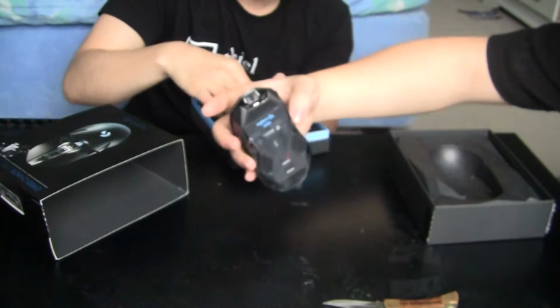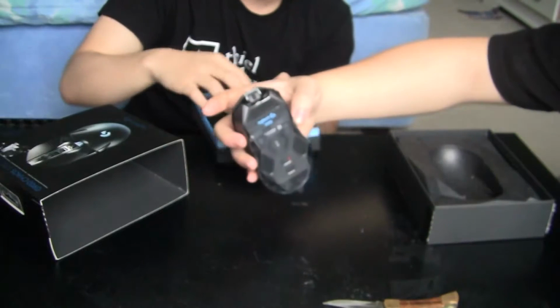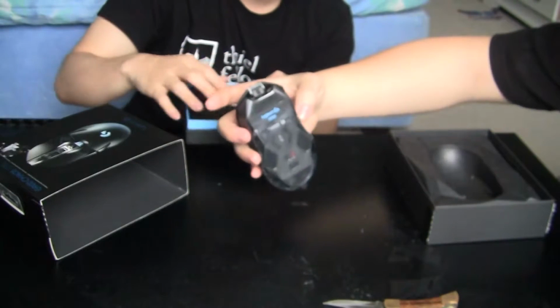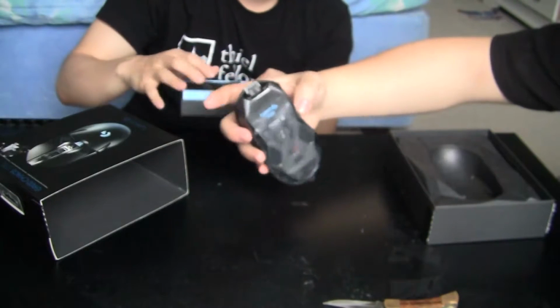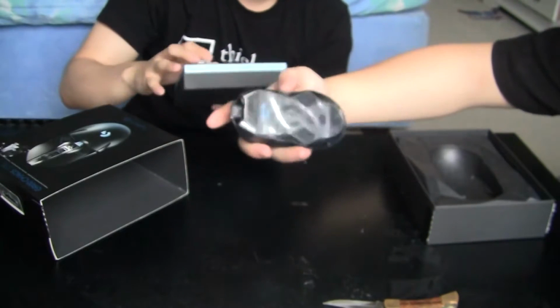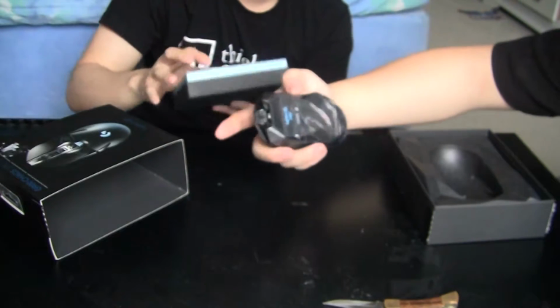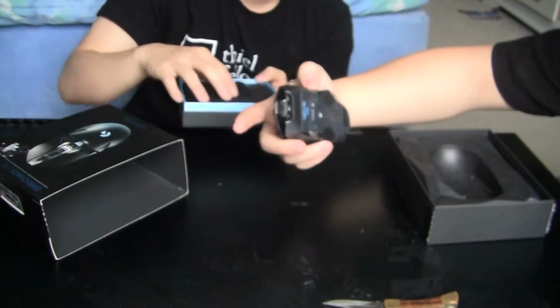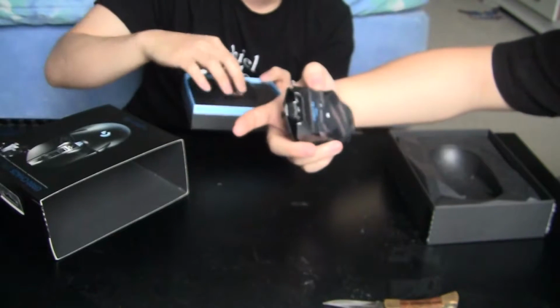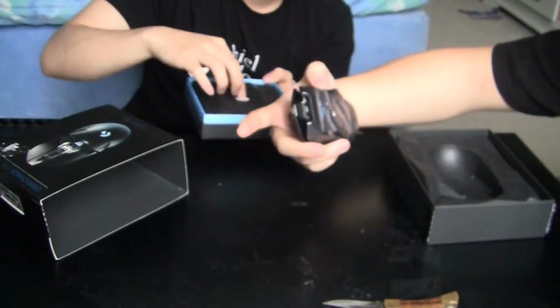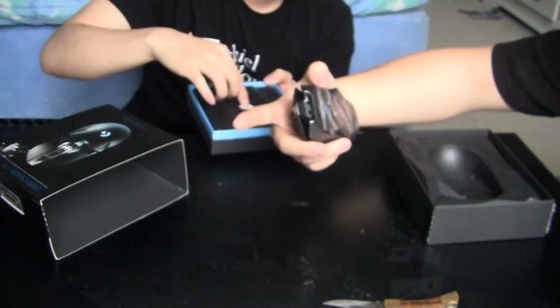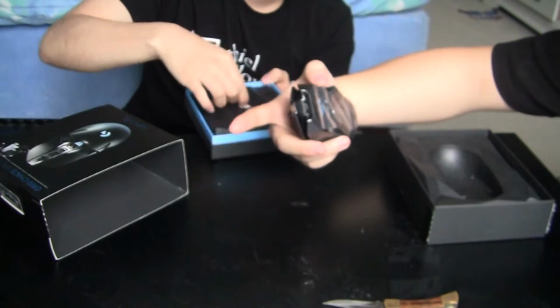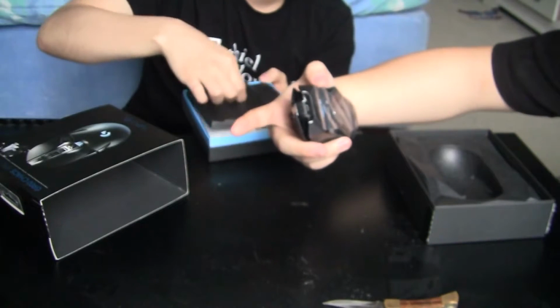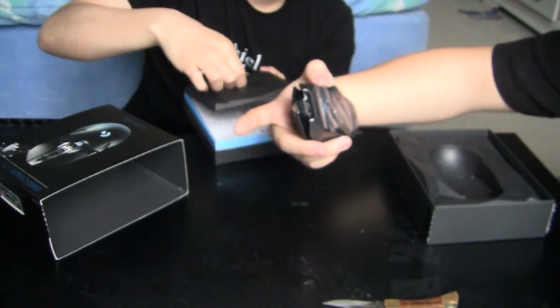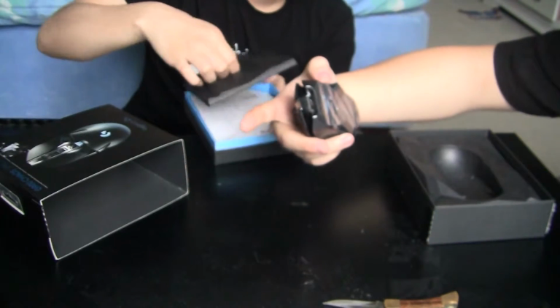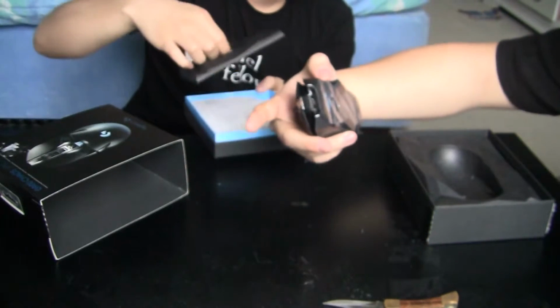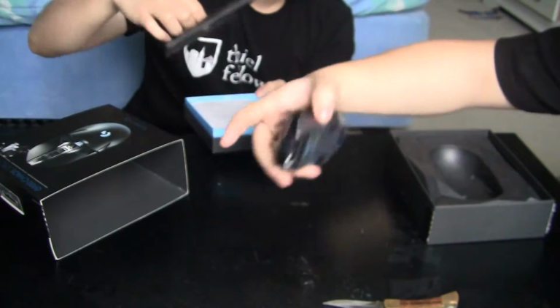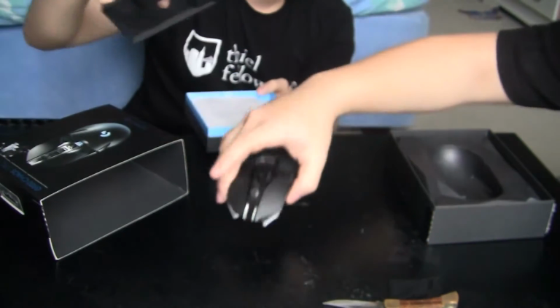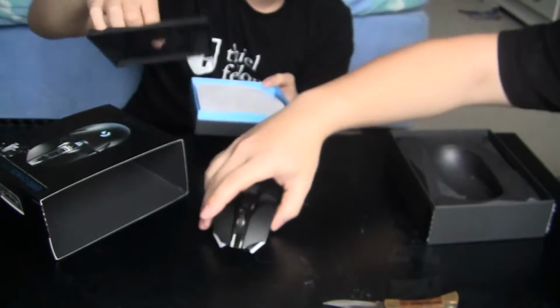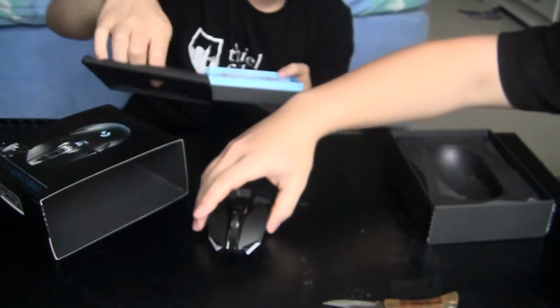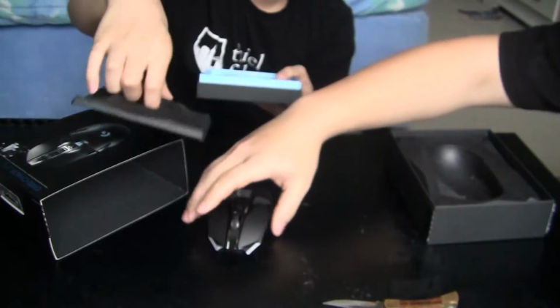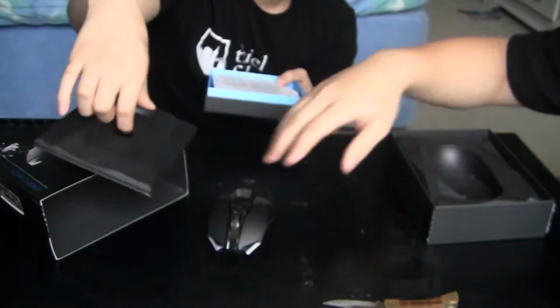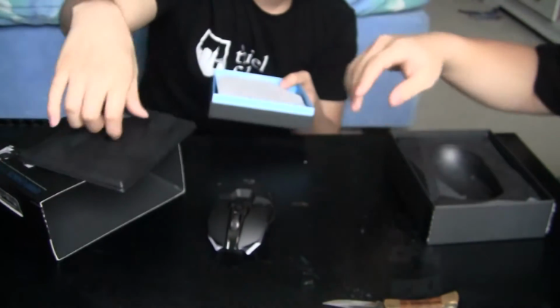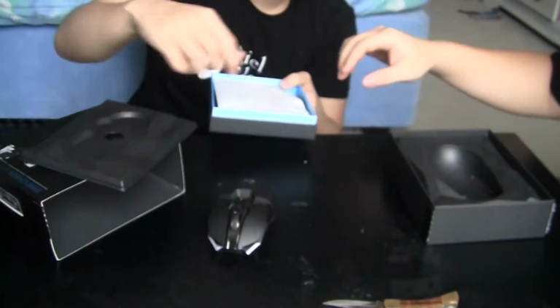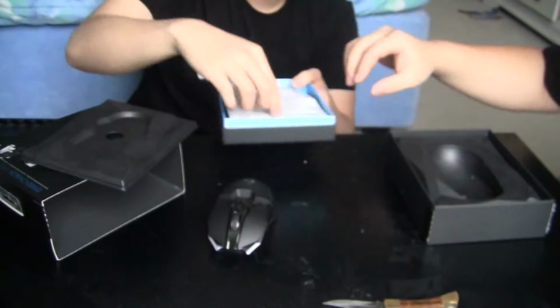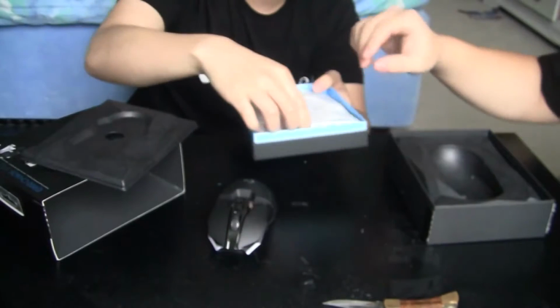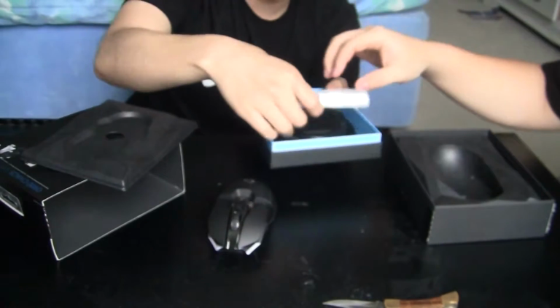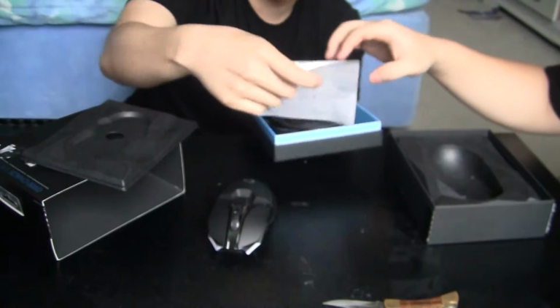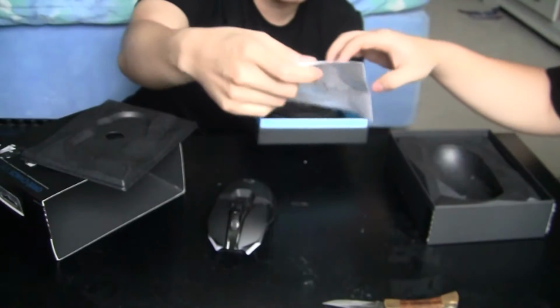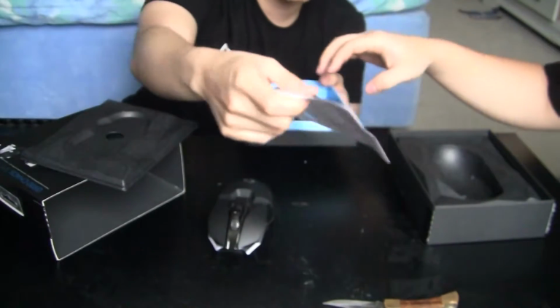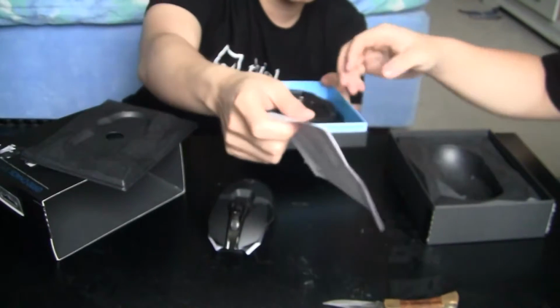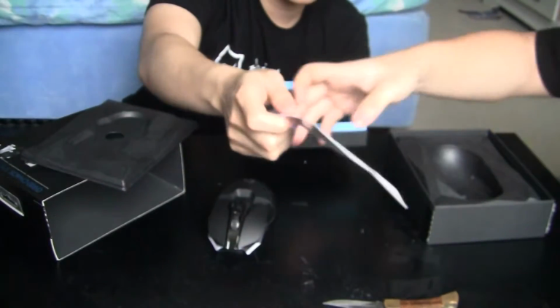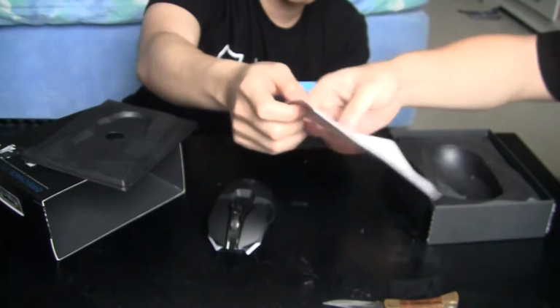There's a plastic wrap at the bottom. Here is the wireless manual and stuff.